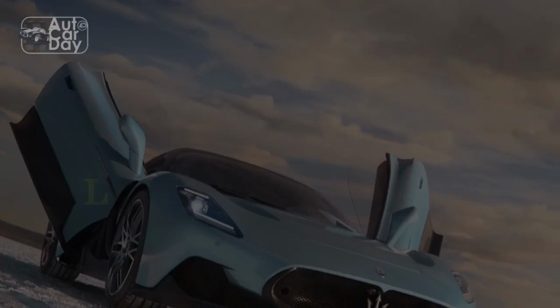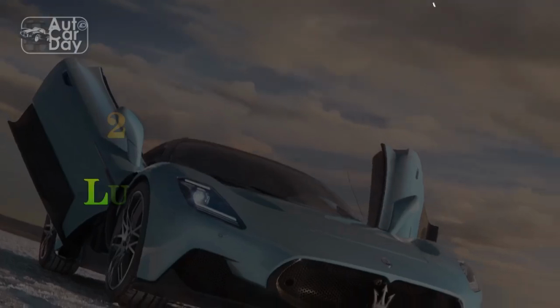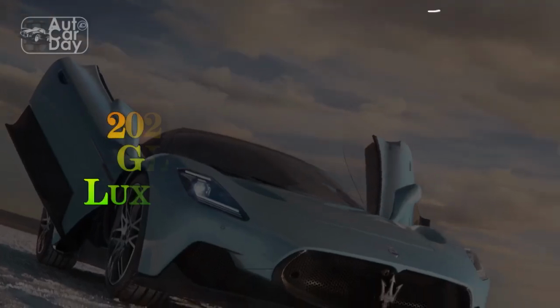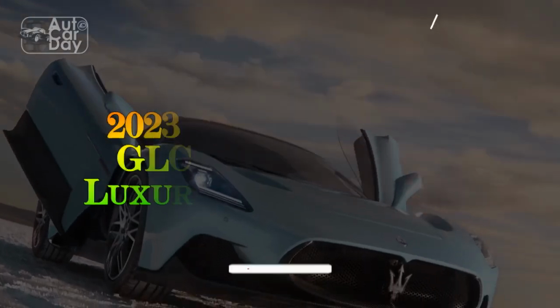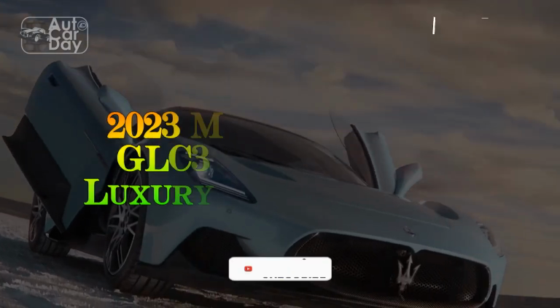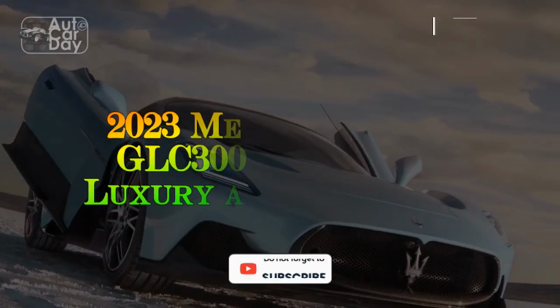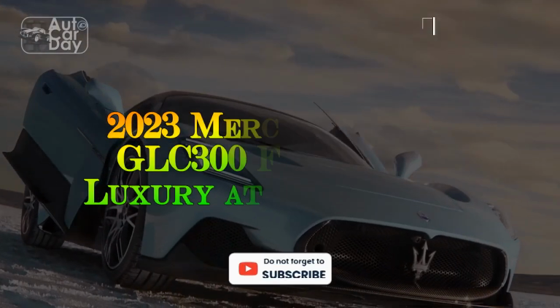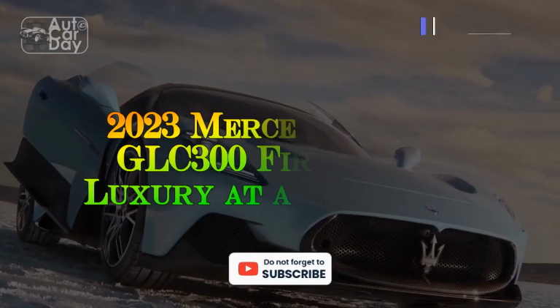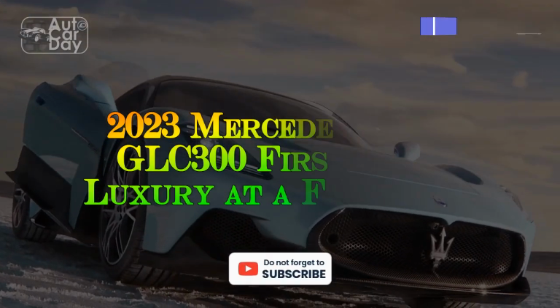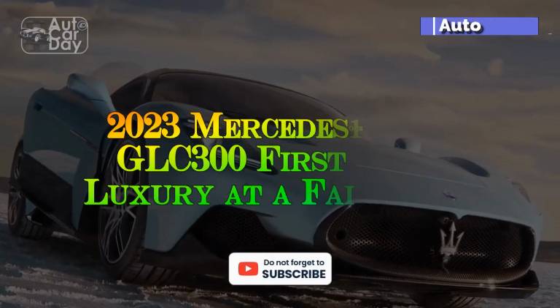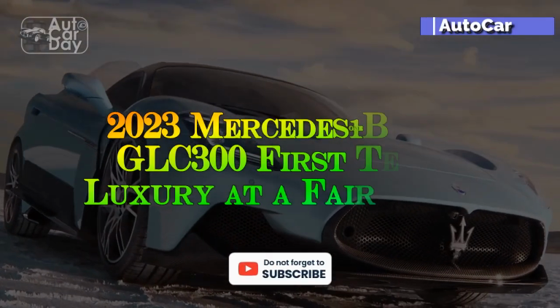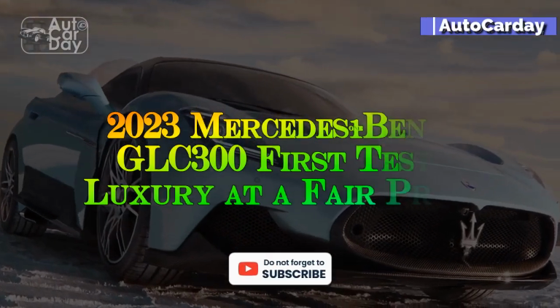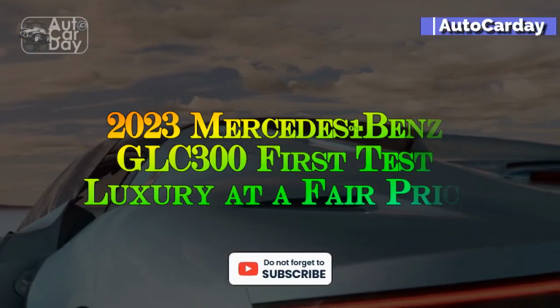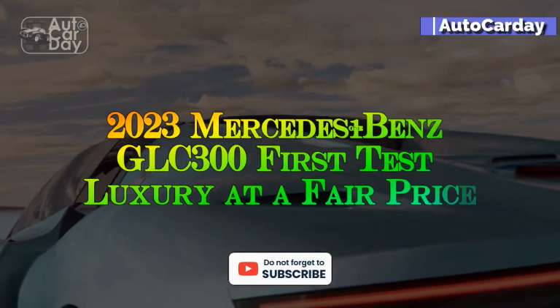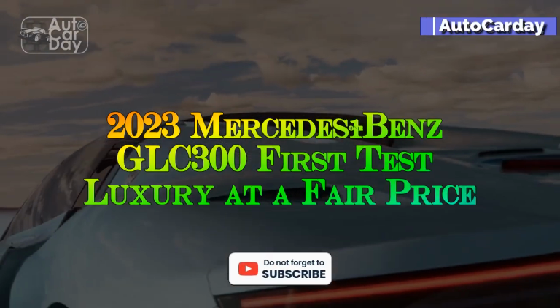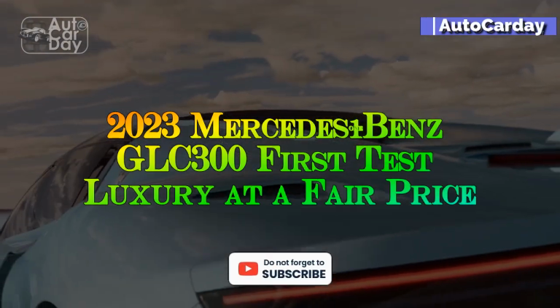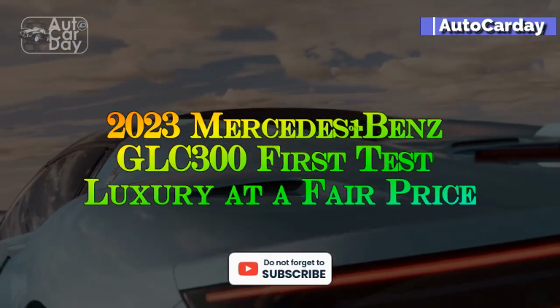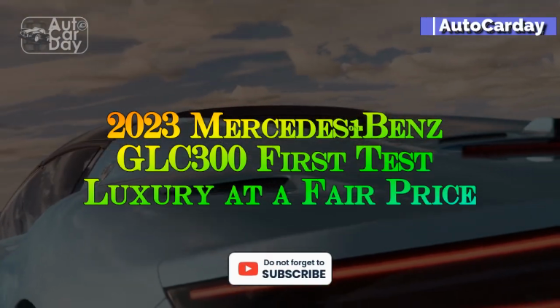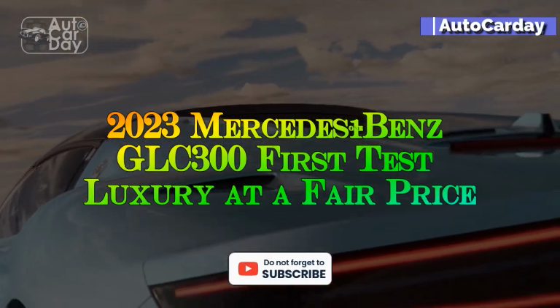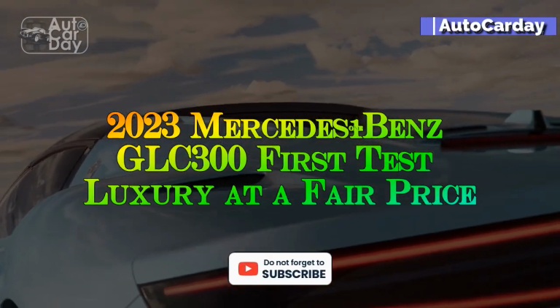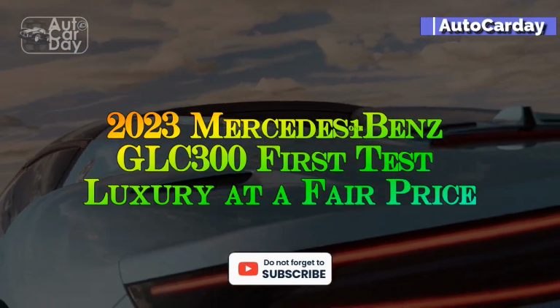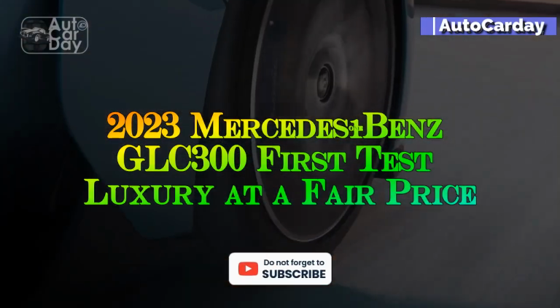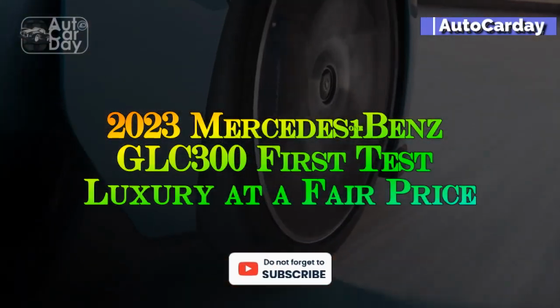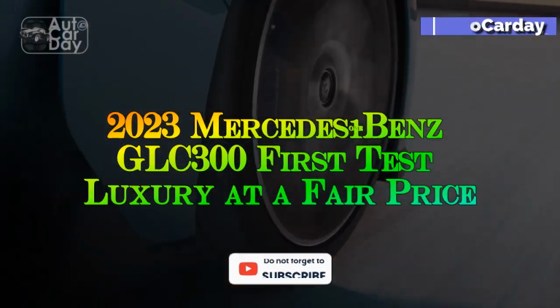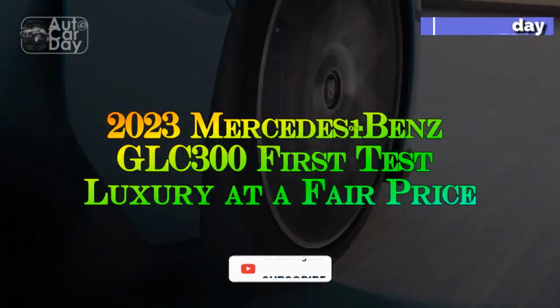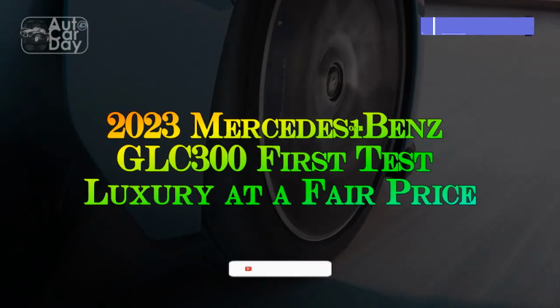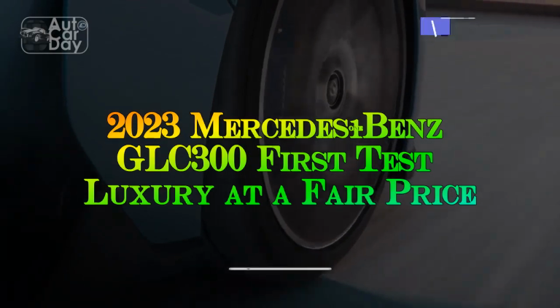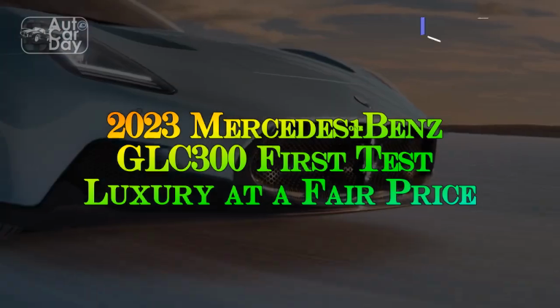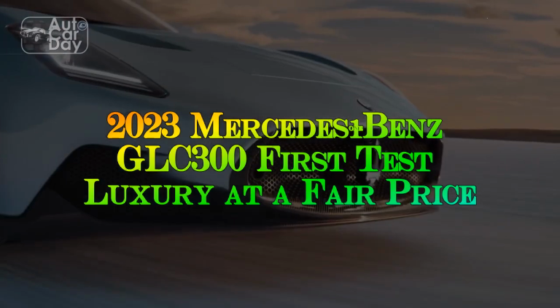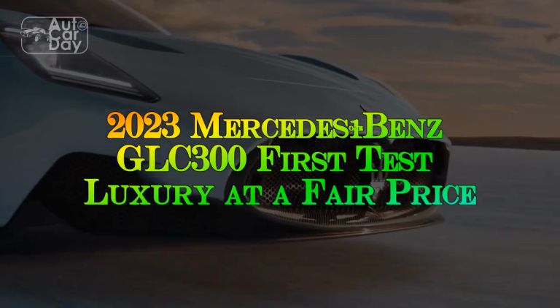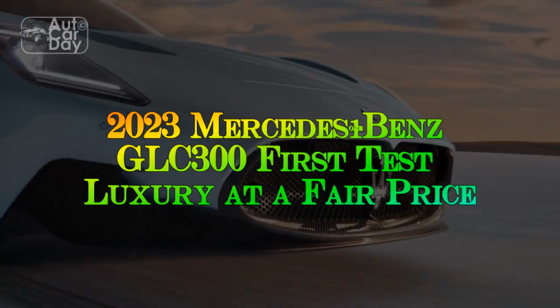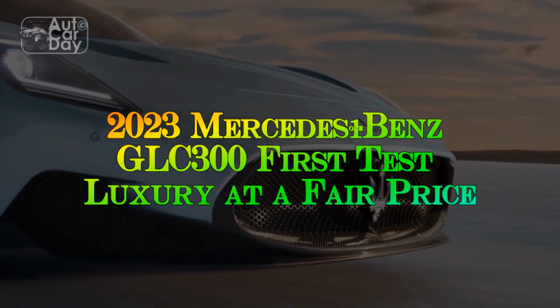2023 Mercedes-Benz GLC 300 First Test: Luxury at a Fair Price.